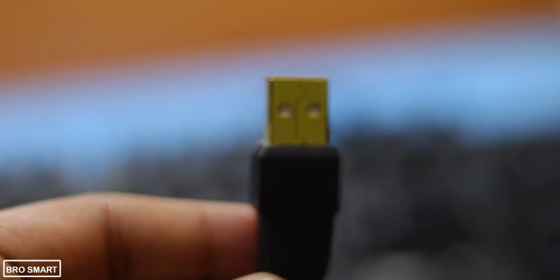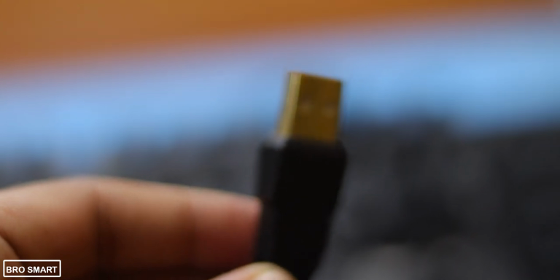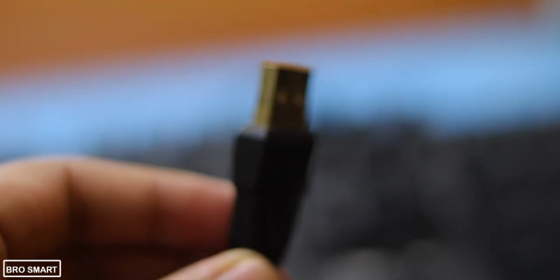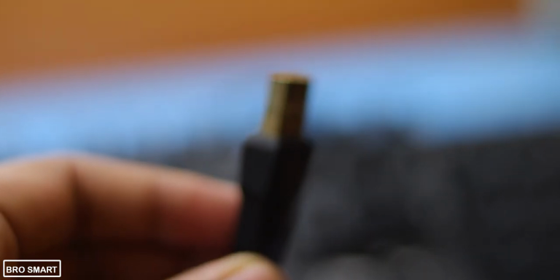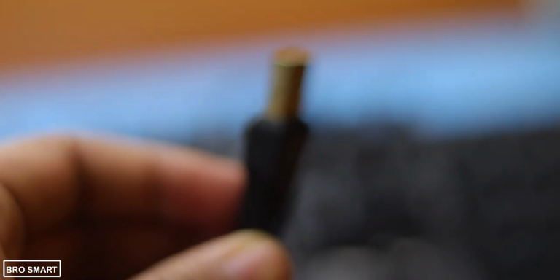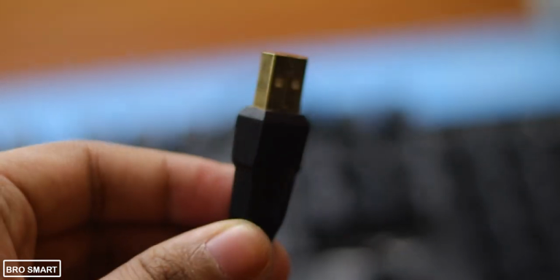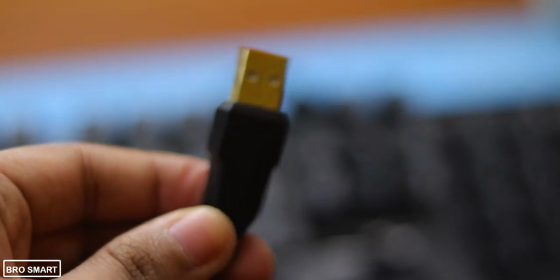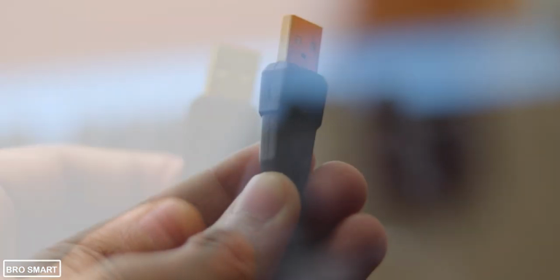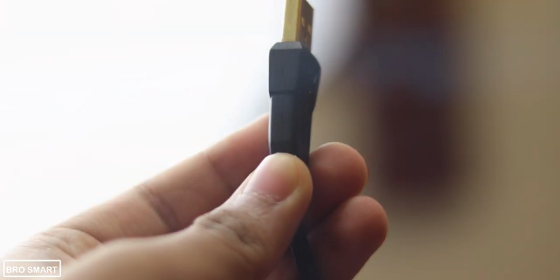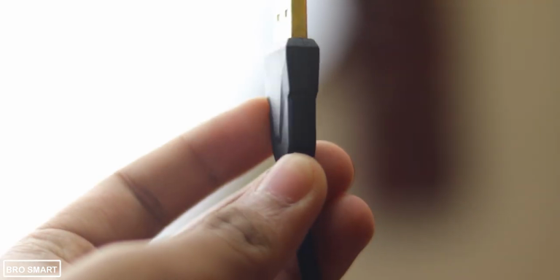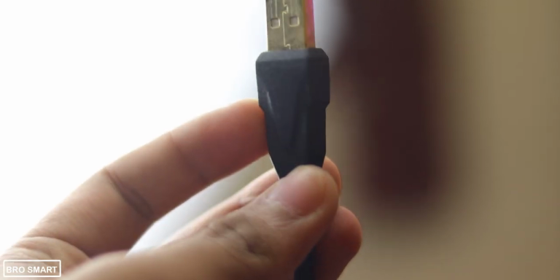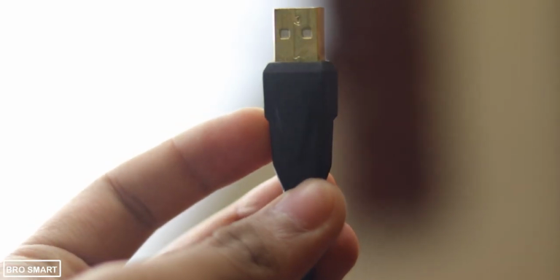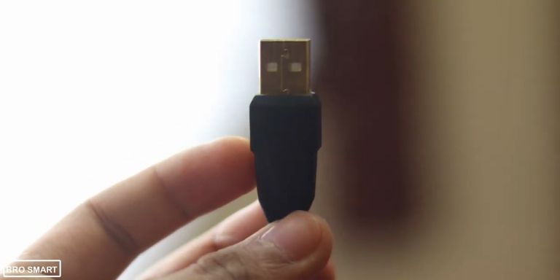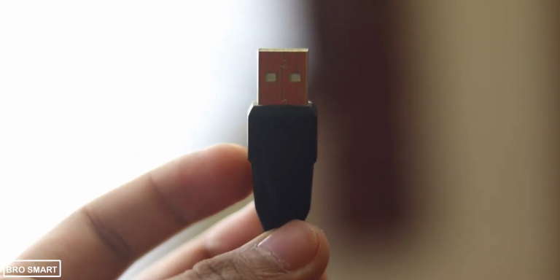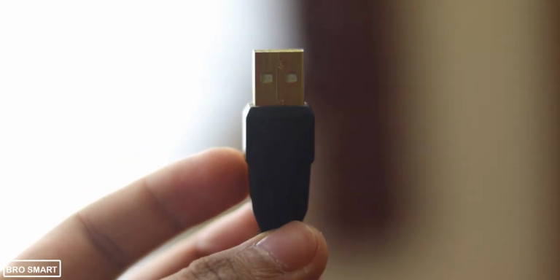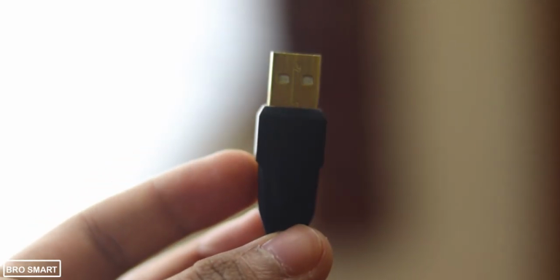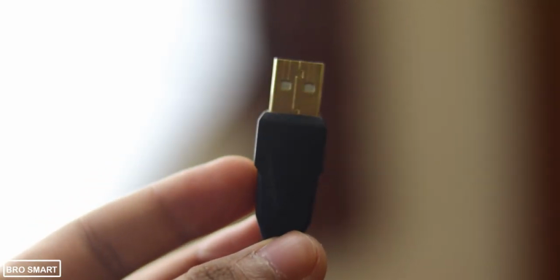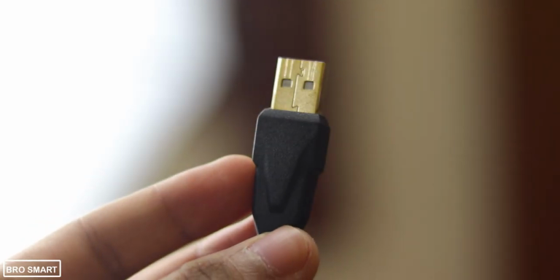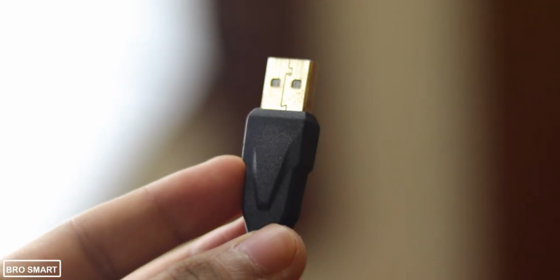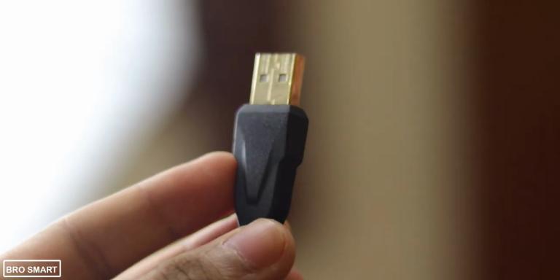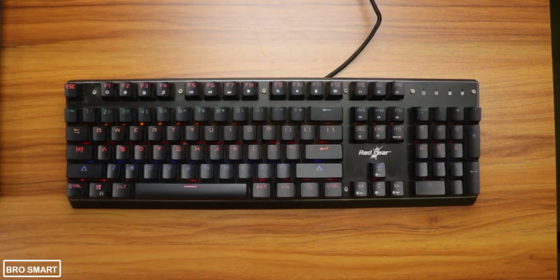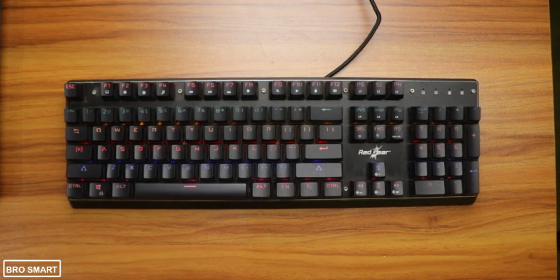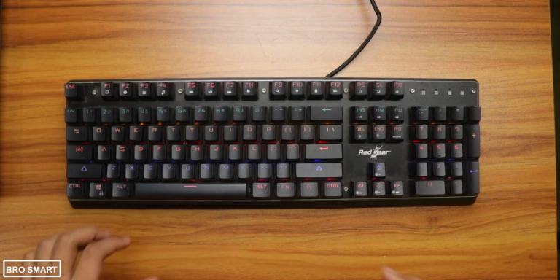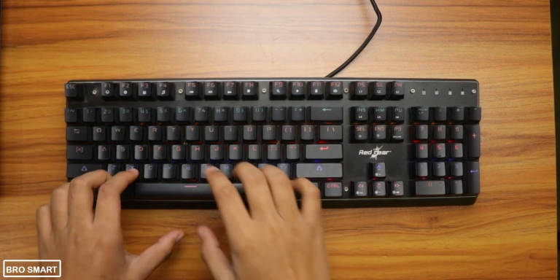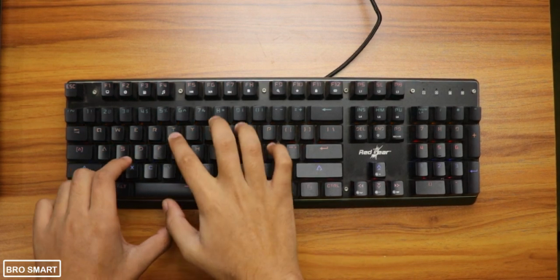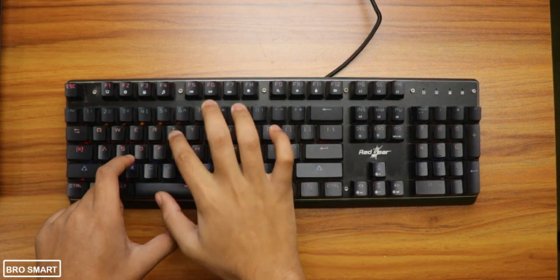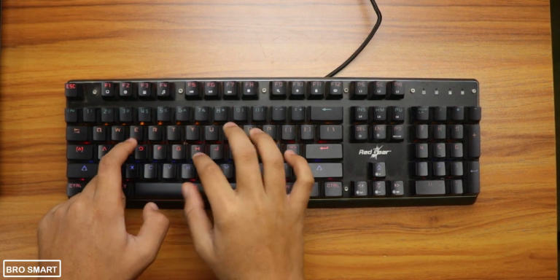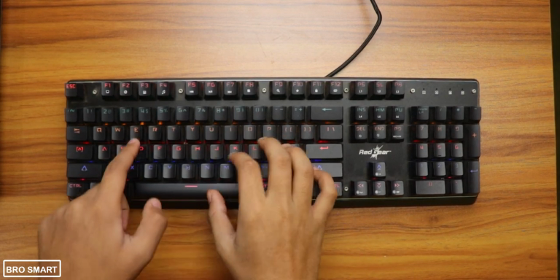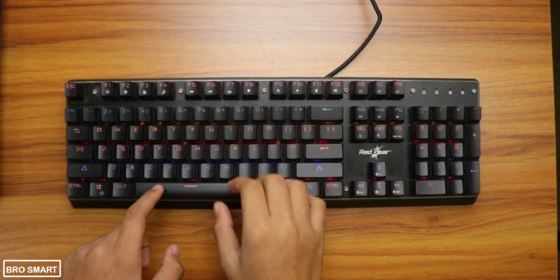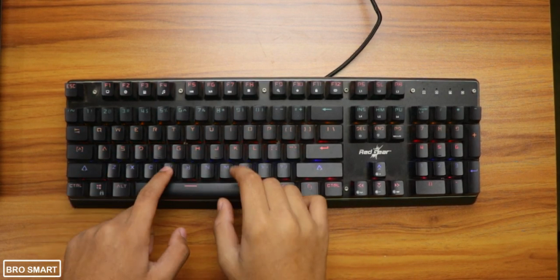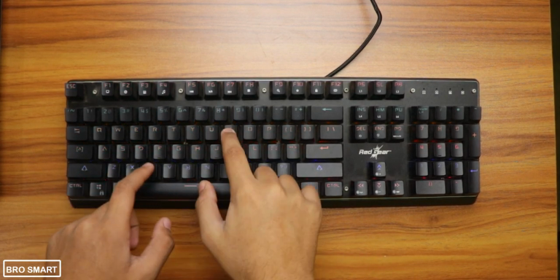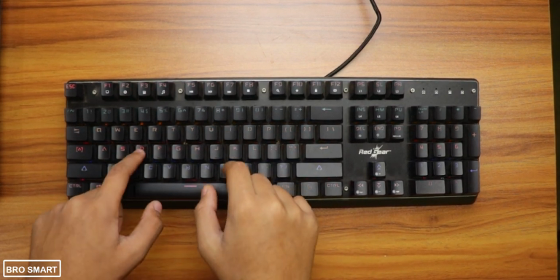The USB connector is gold plated, which makes the input speed very fast. It has scaled clicky blue mechanical gaming switches.